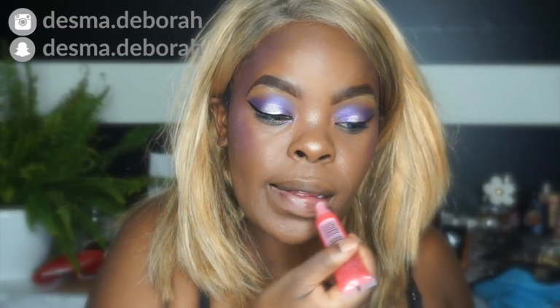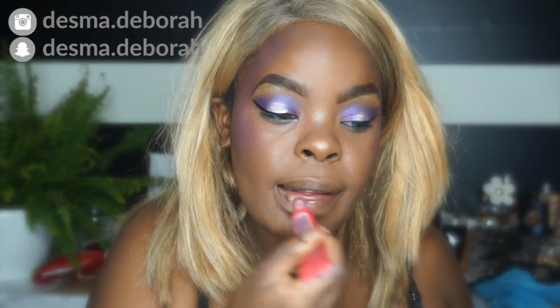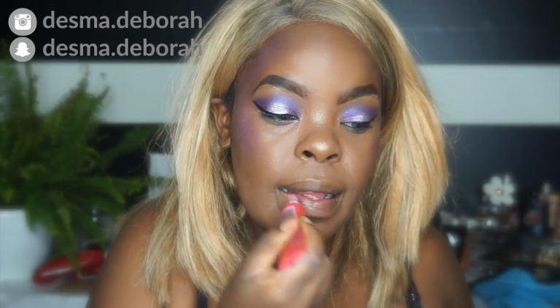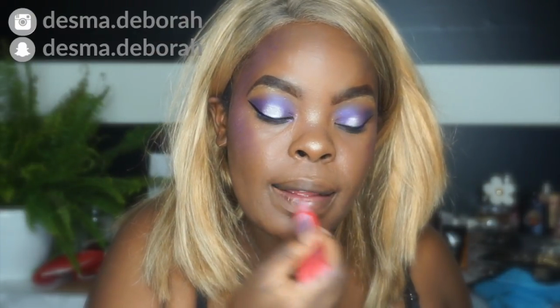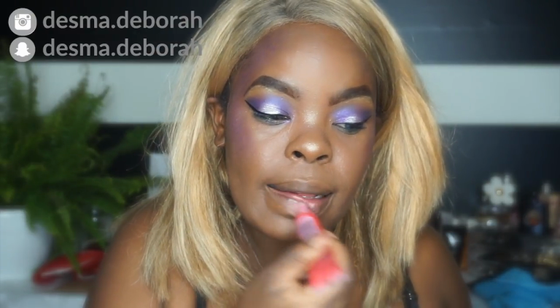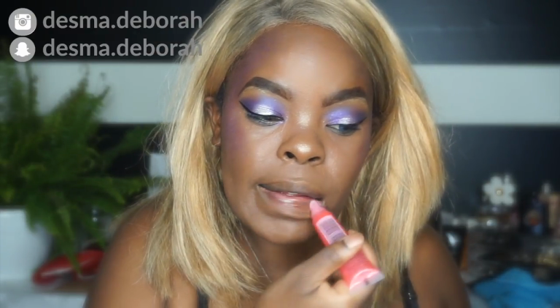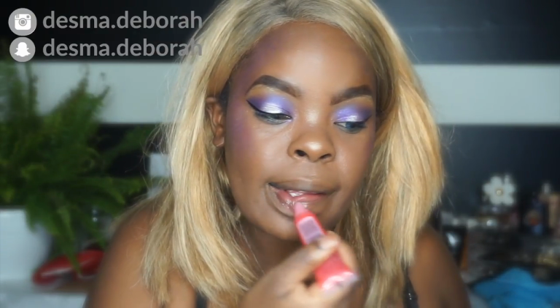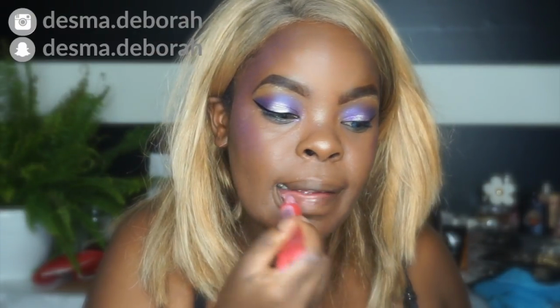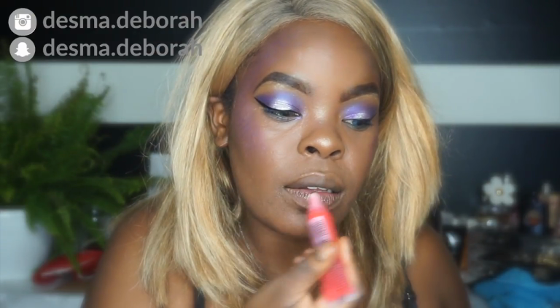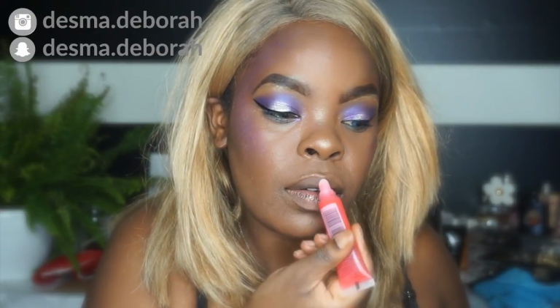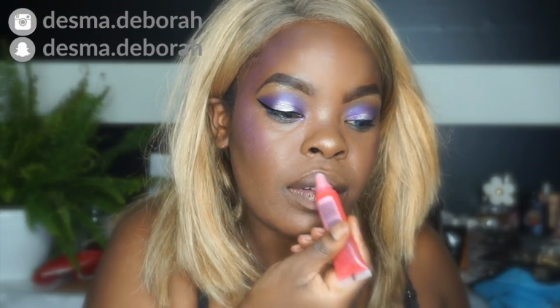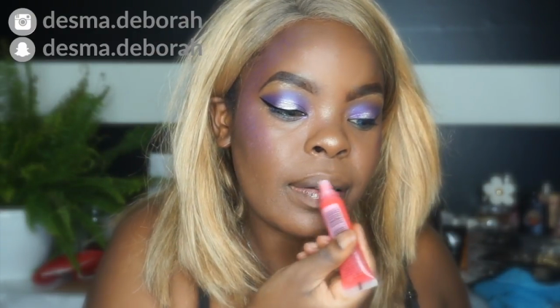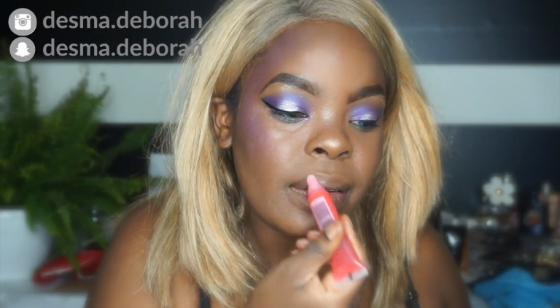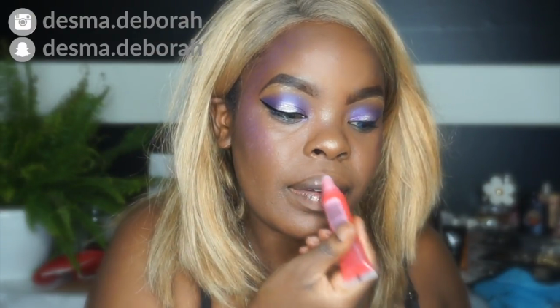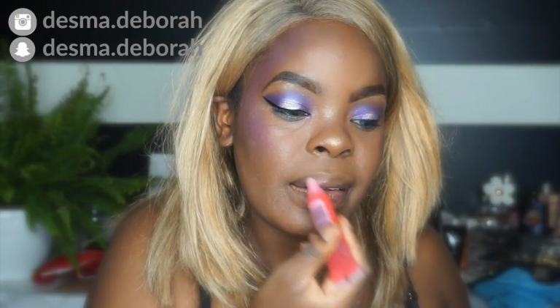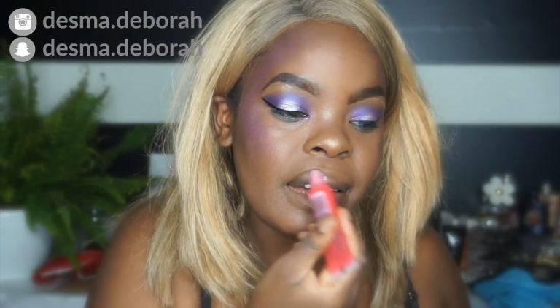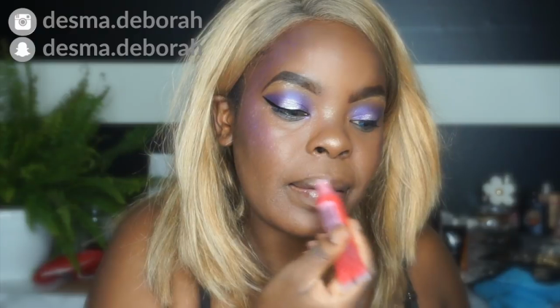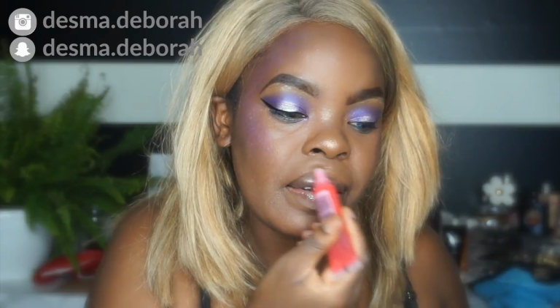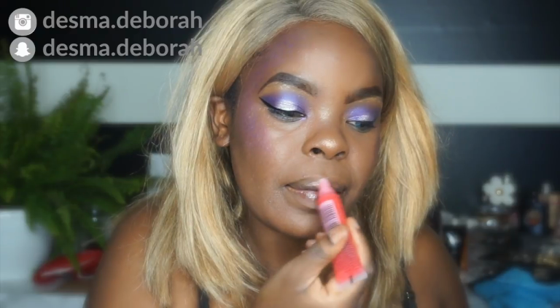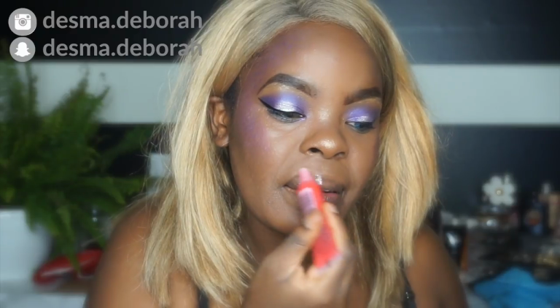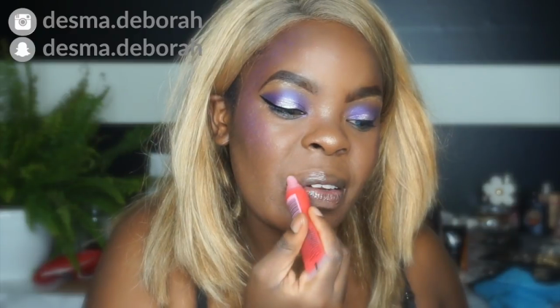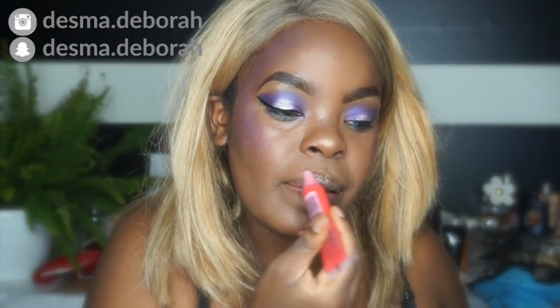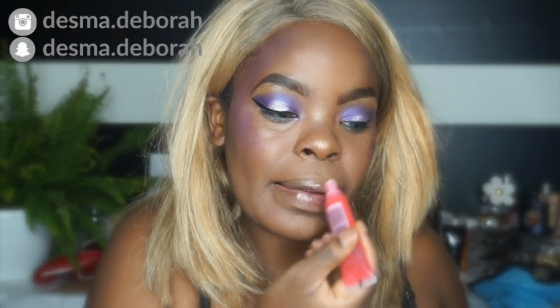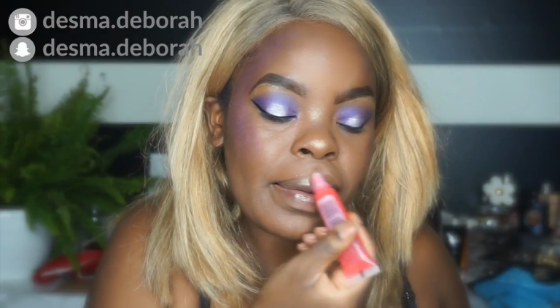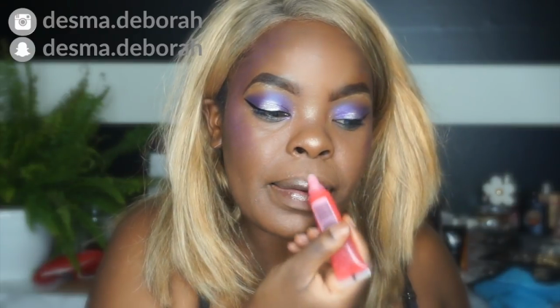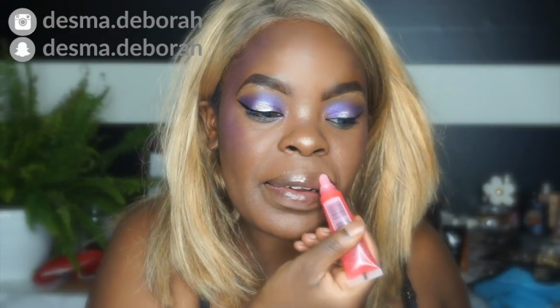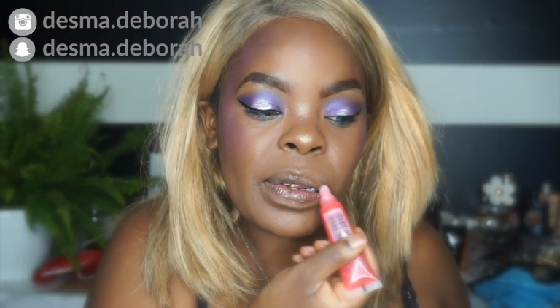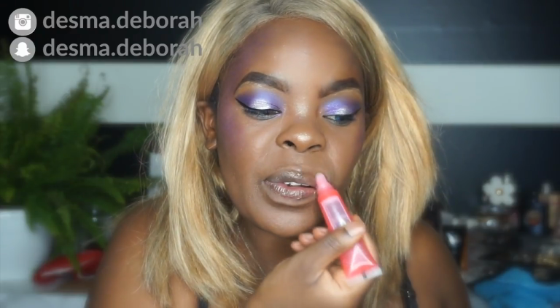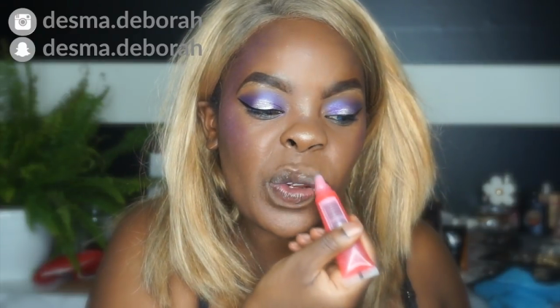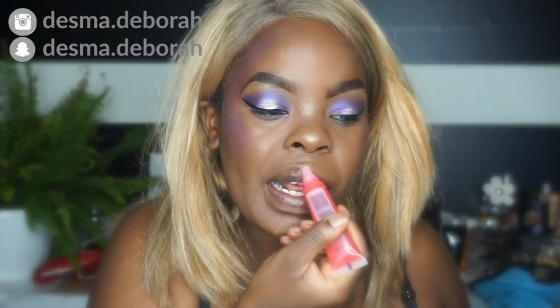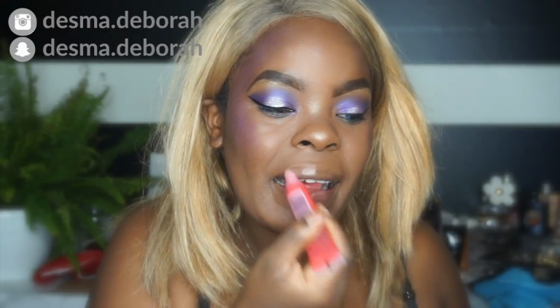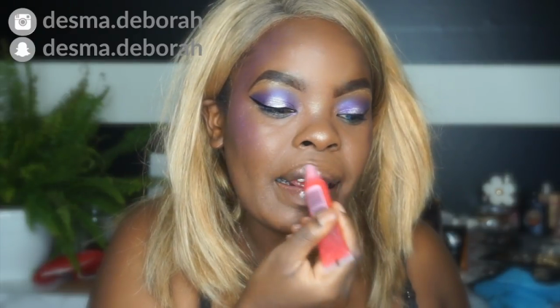Right now I'm just moisturizing my lips with a lip gloss.